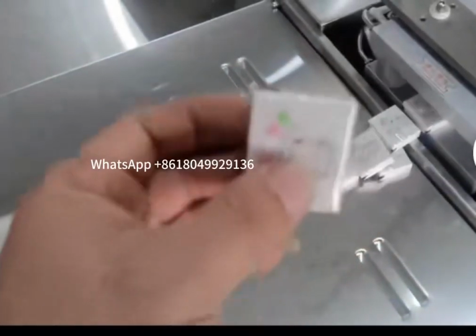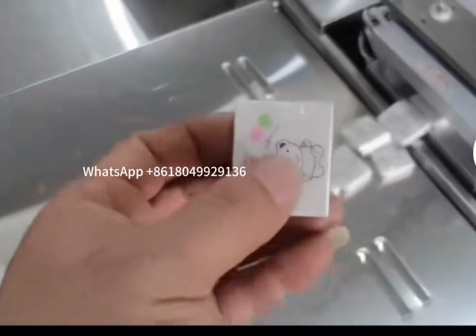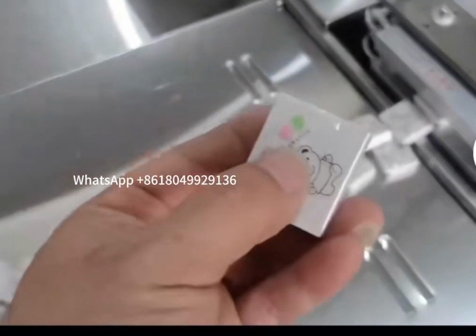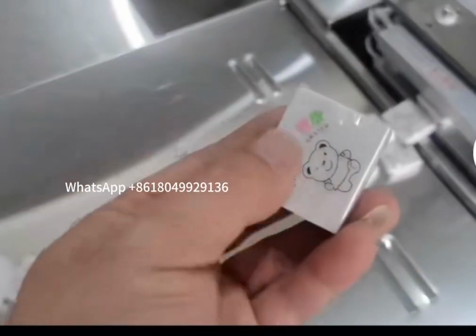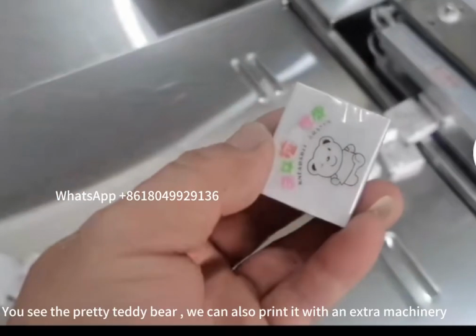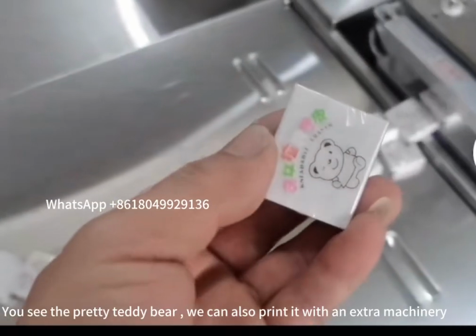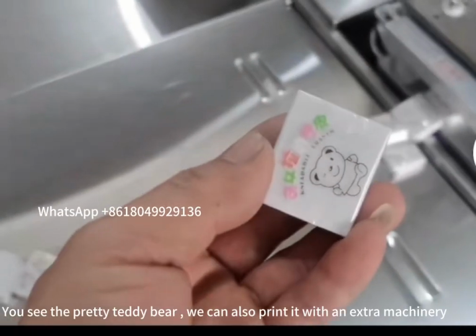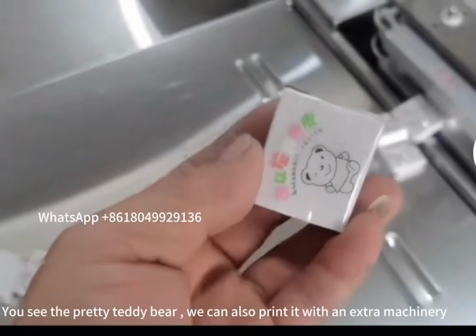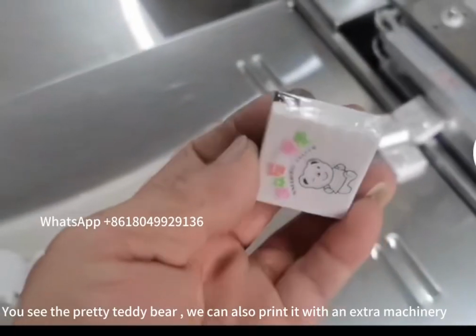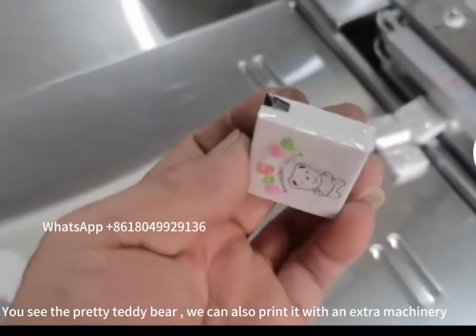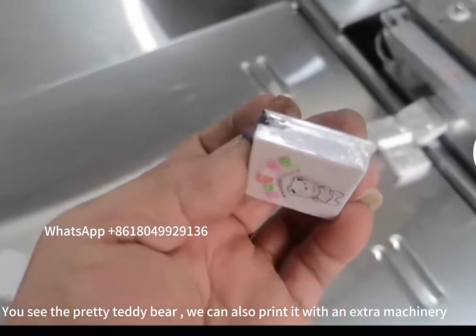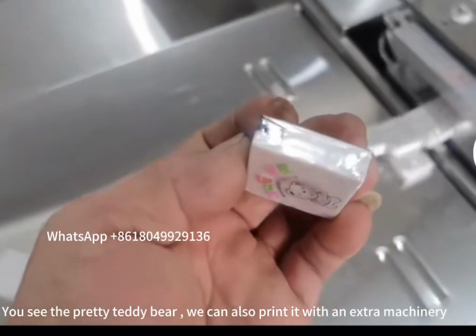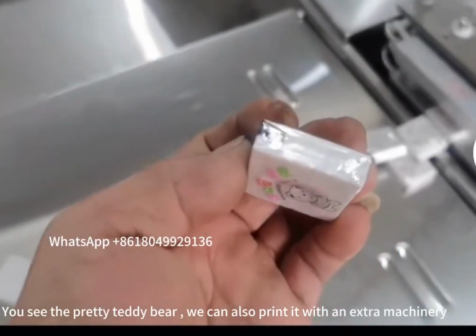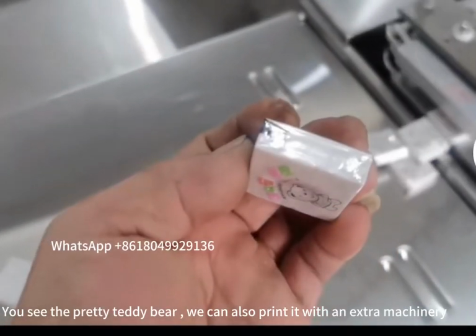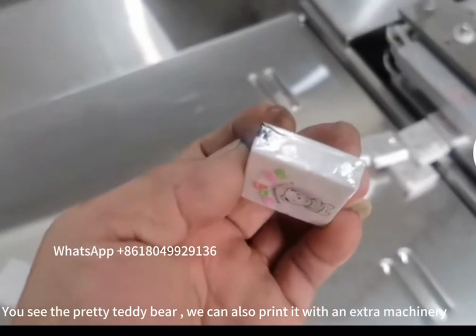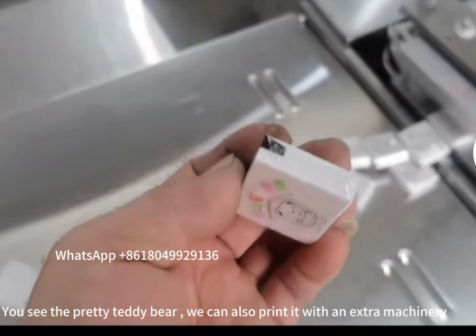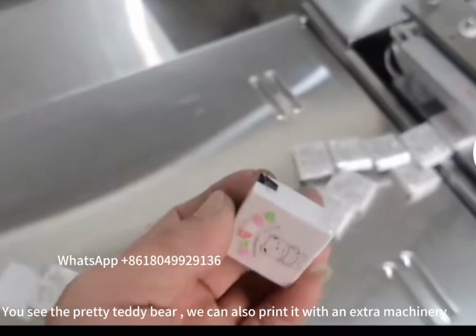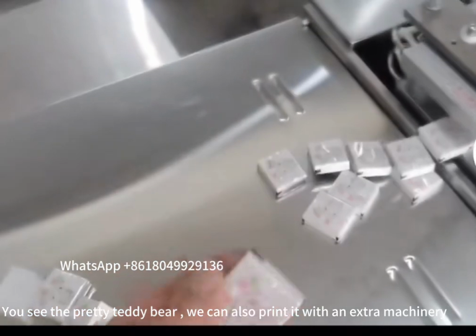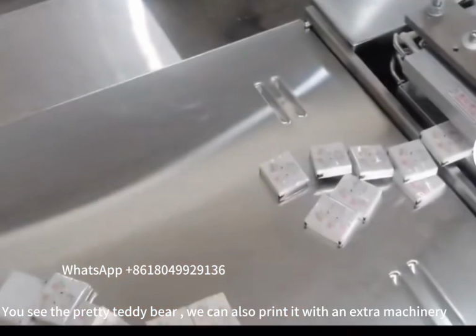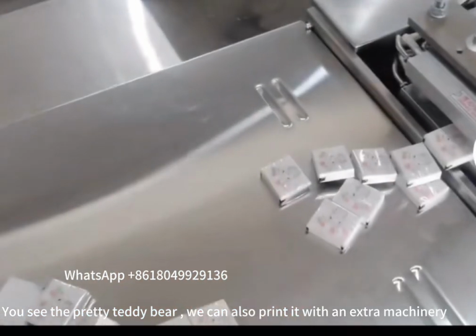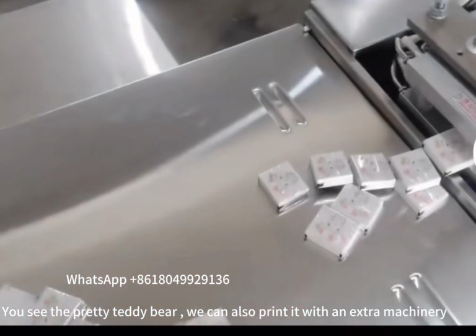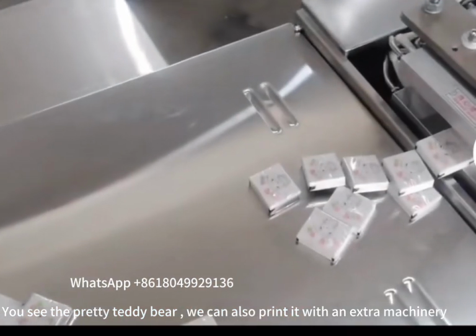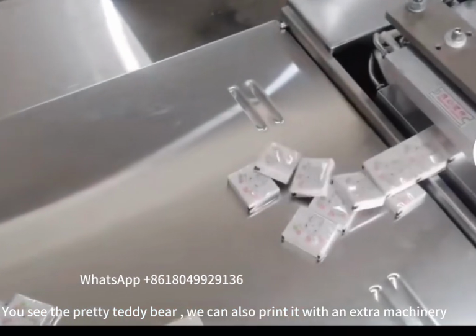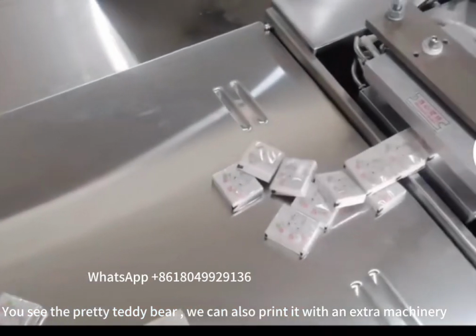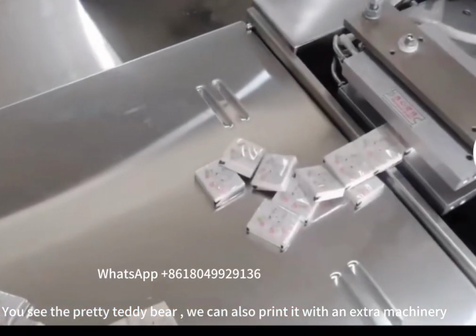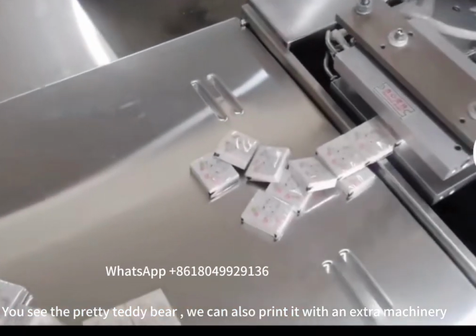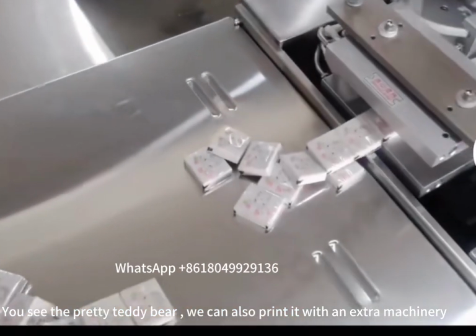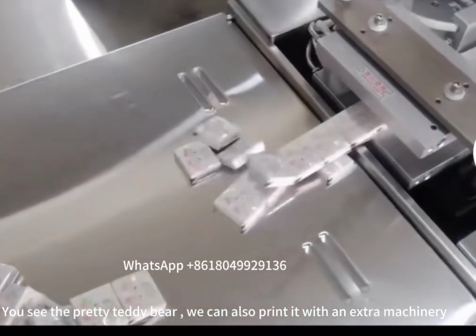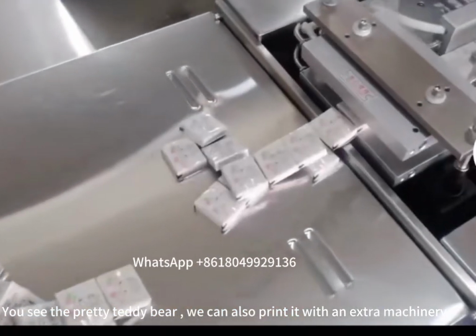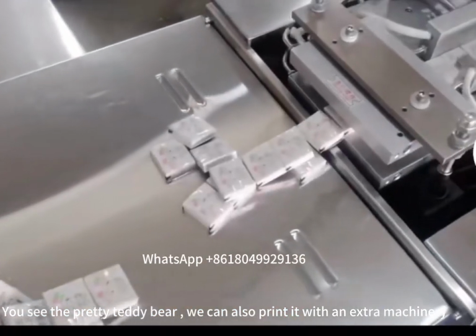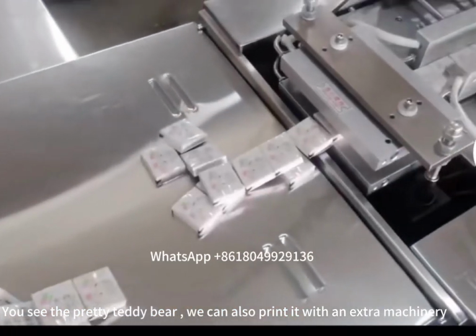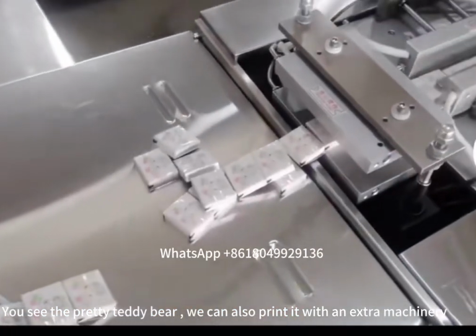You can see the pretty teddy bear shape. We can also print on it with extra machinery.